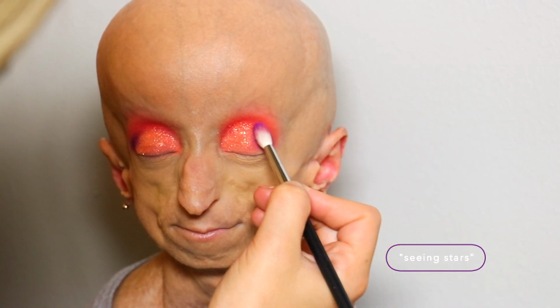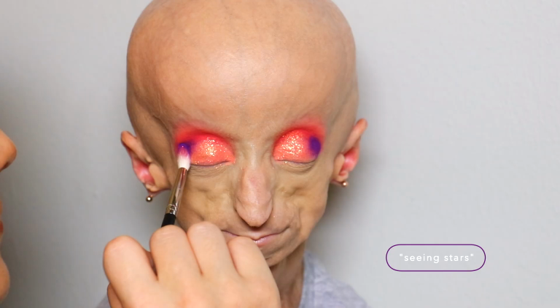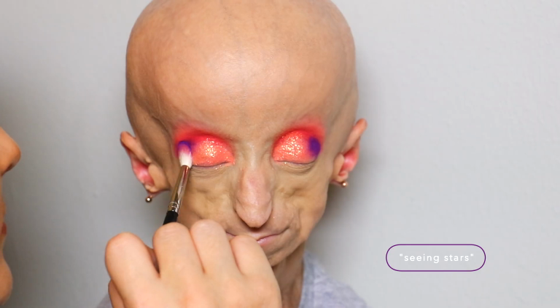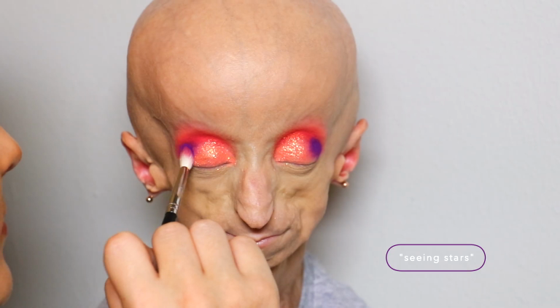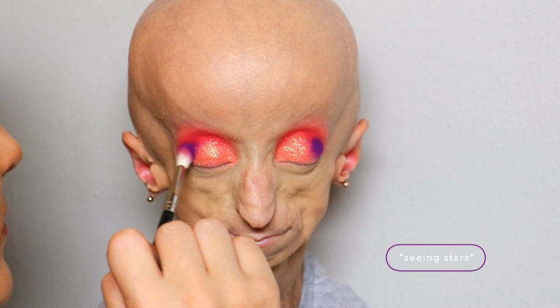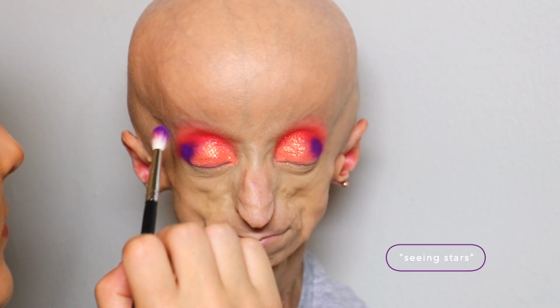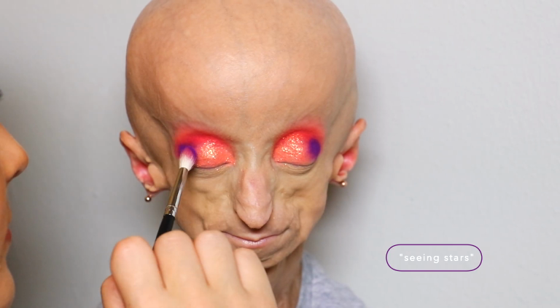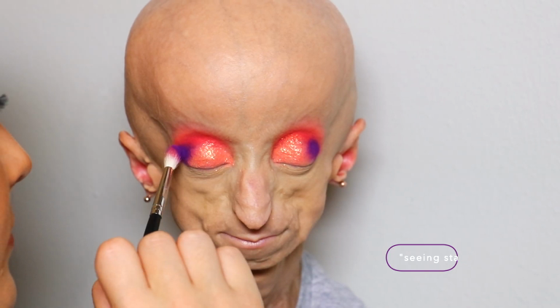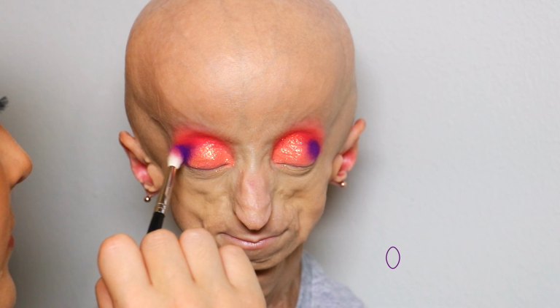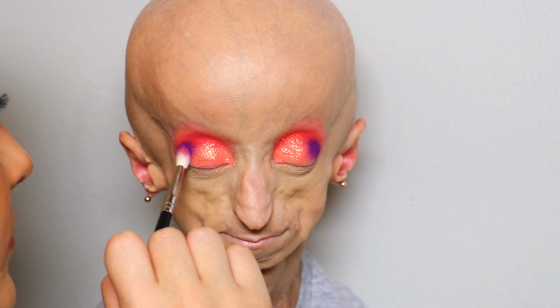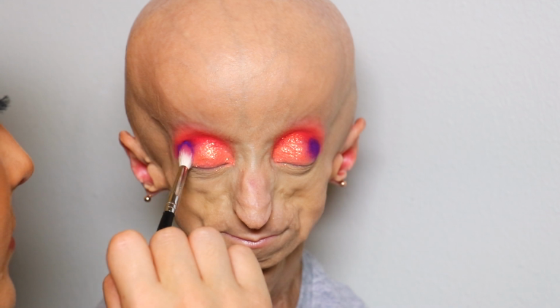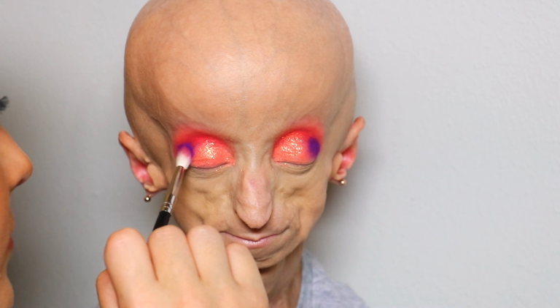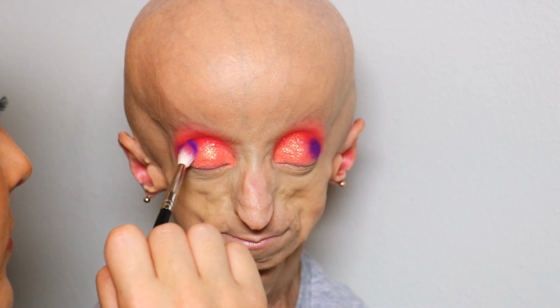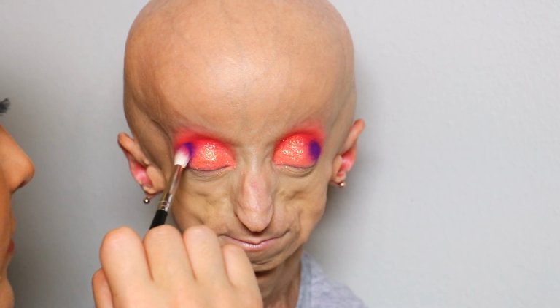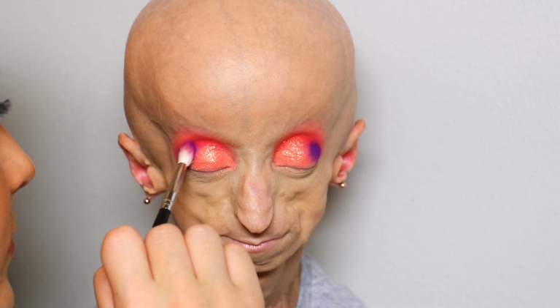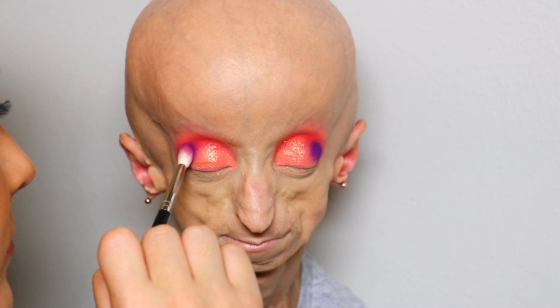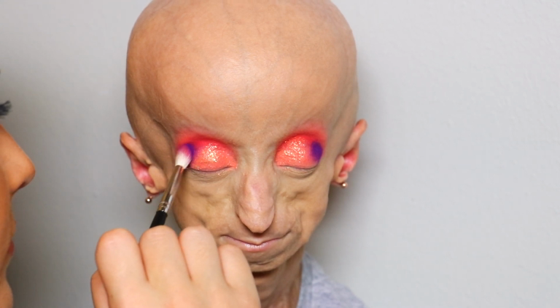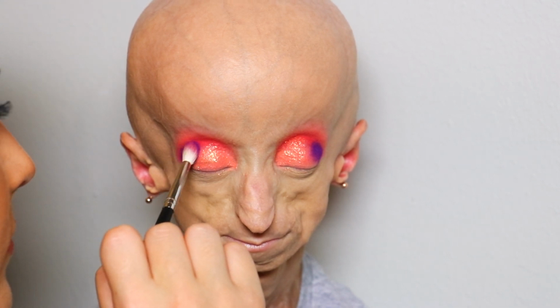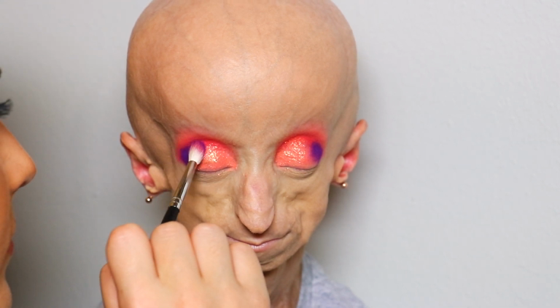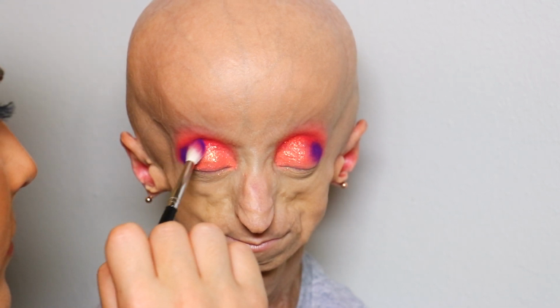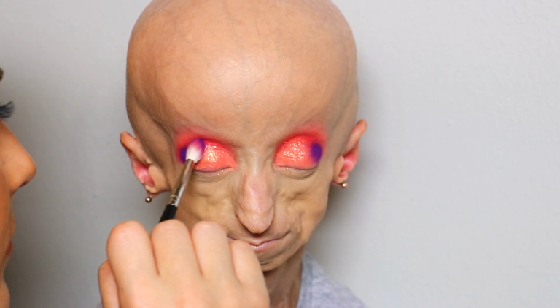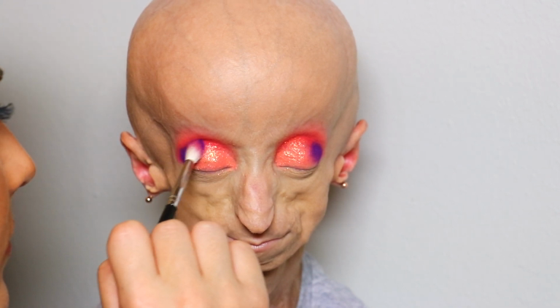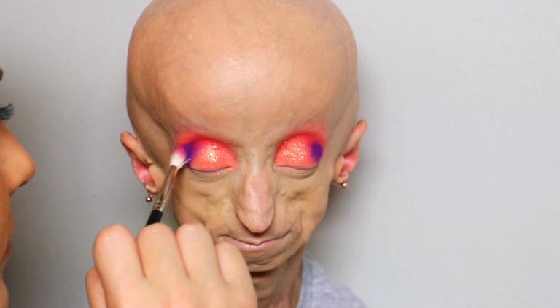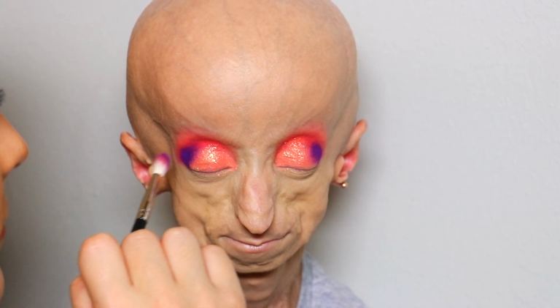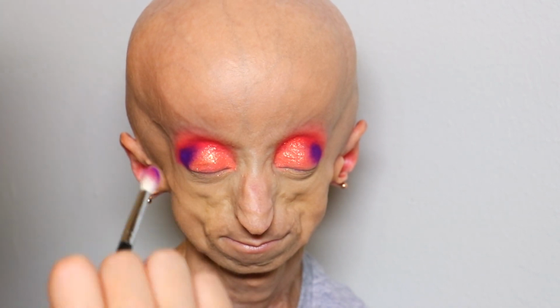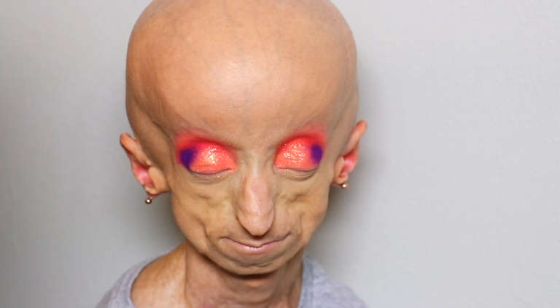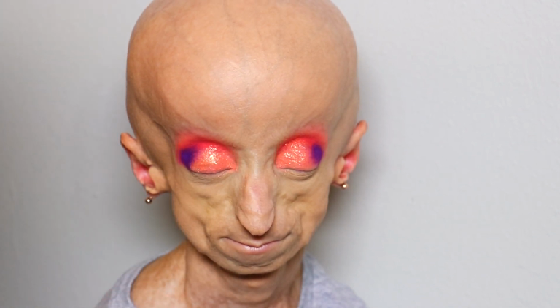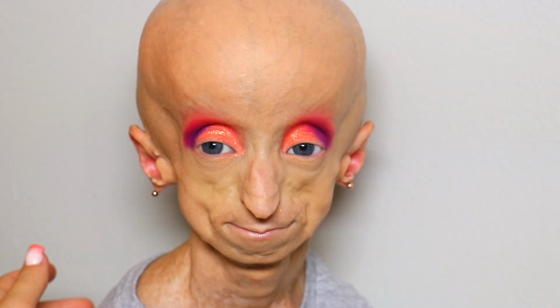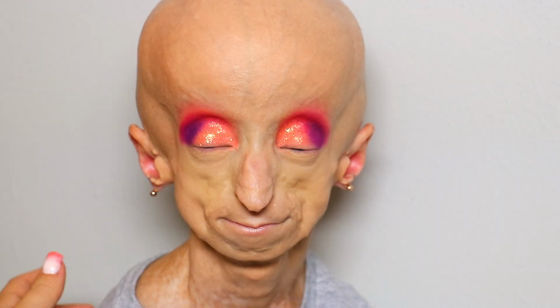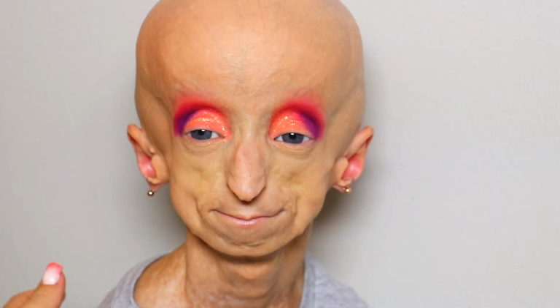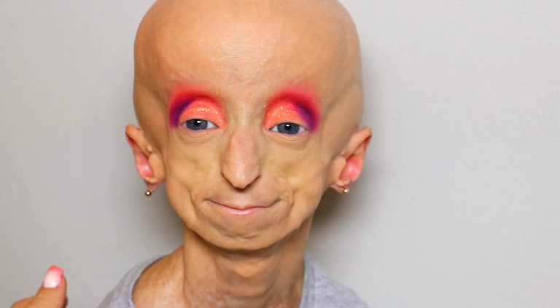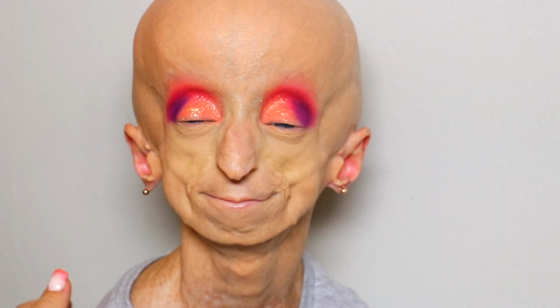So next I'm going to be going in with that Seeing Stars again. Look at that pigment — are you joking? Come on.